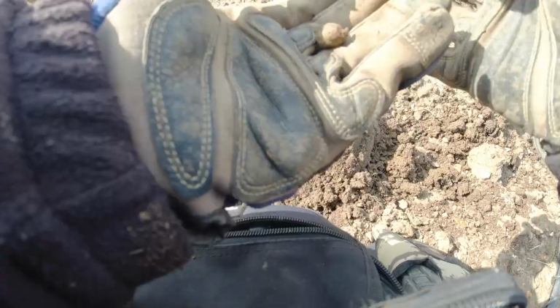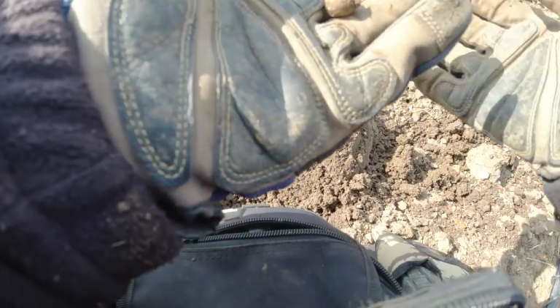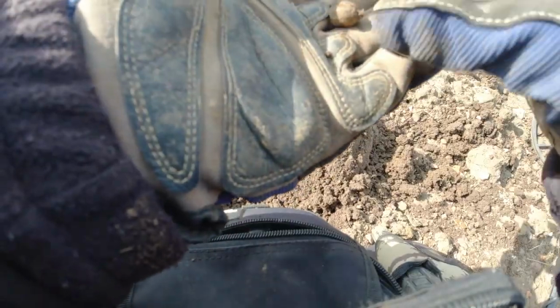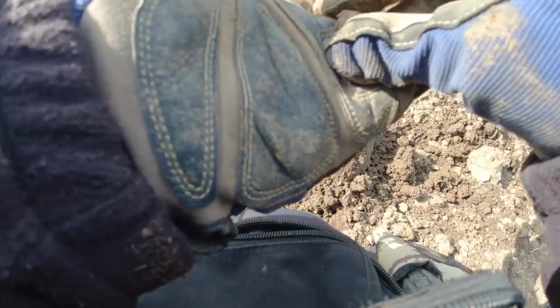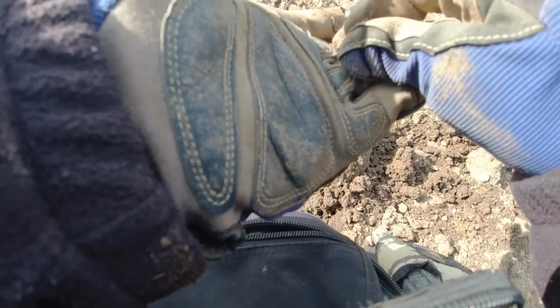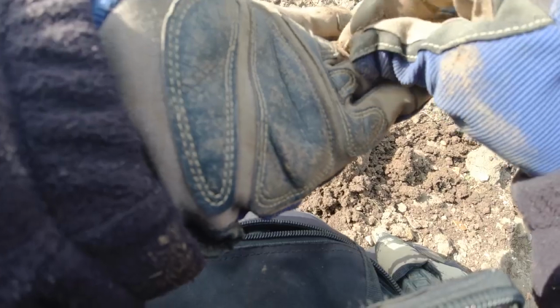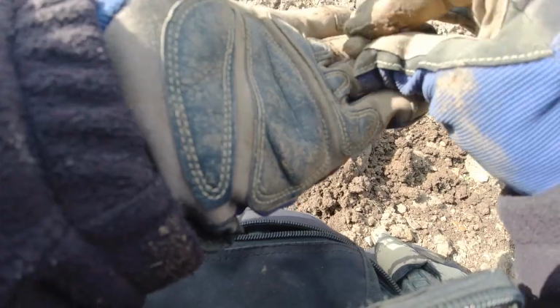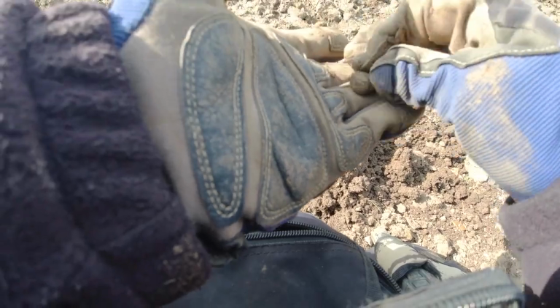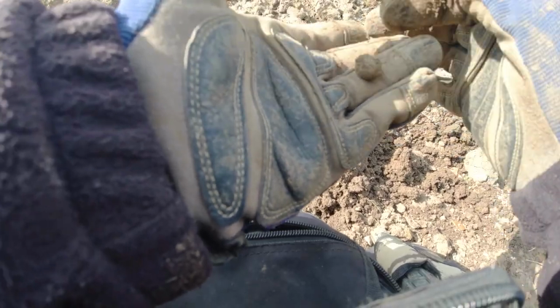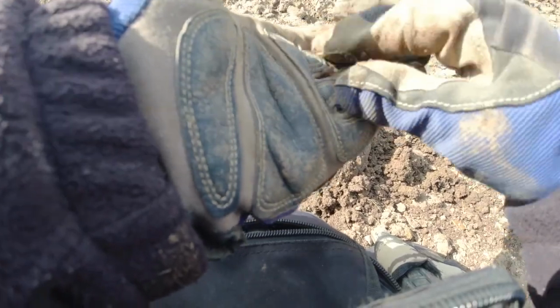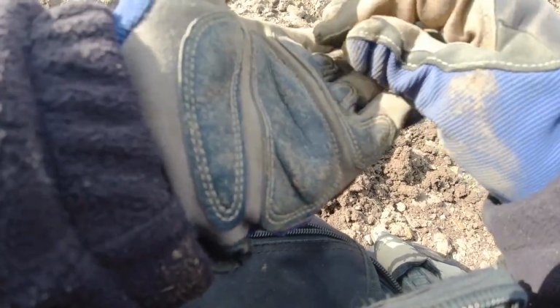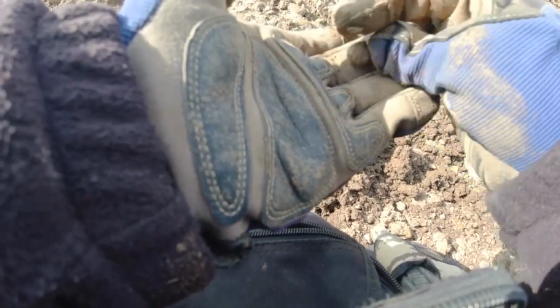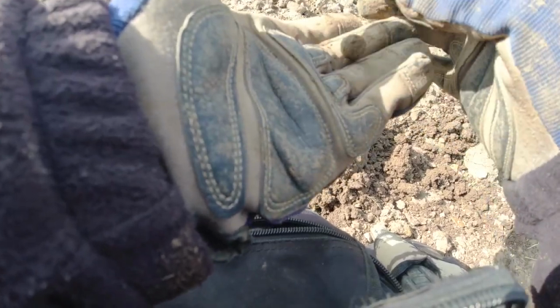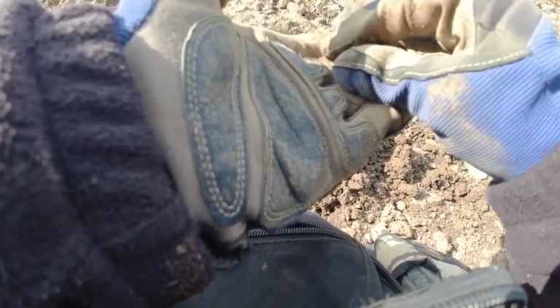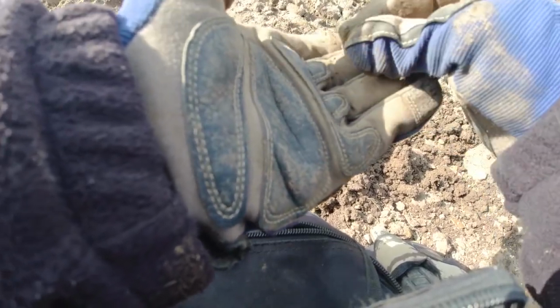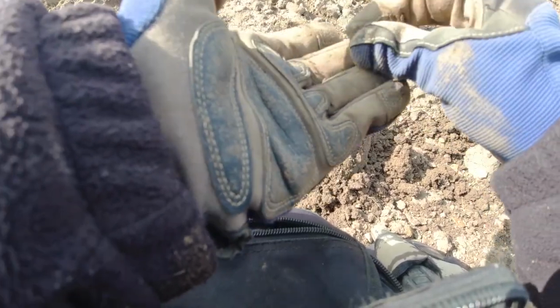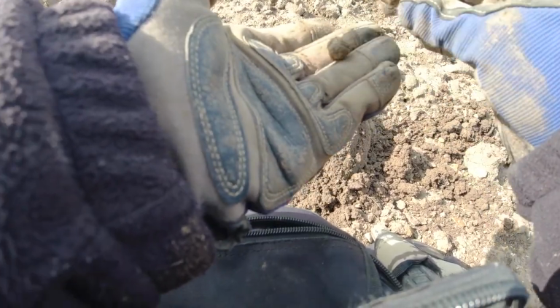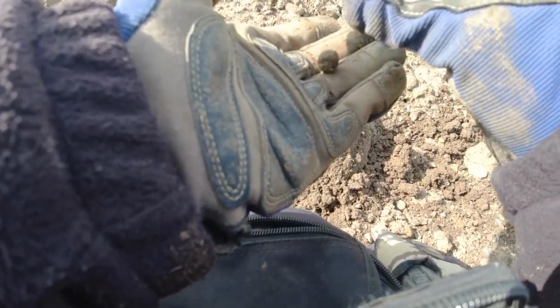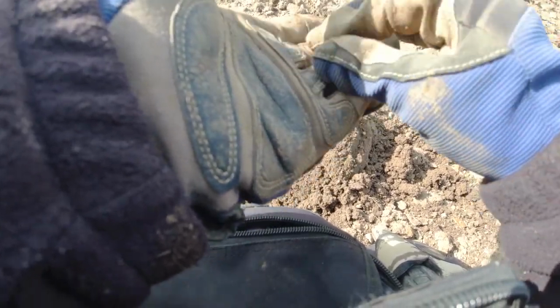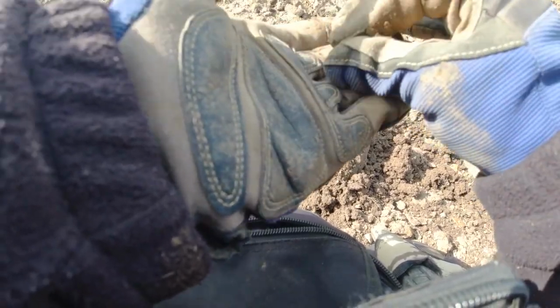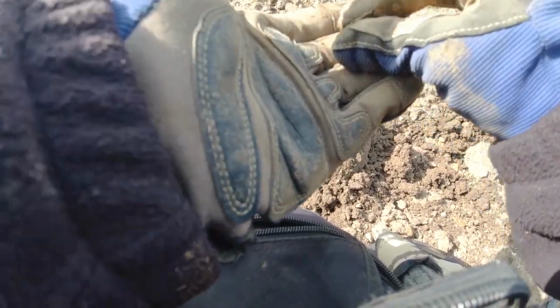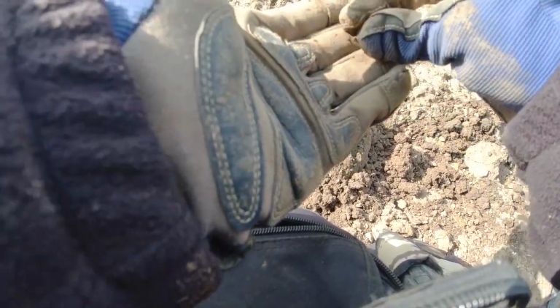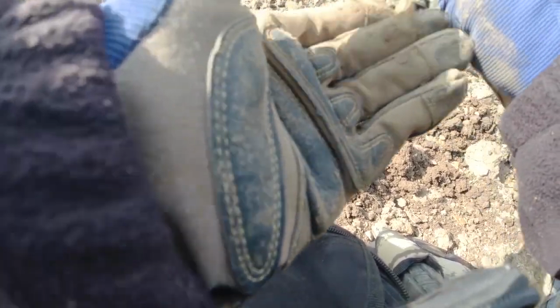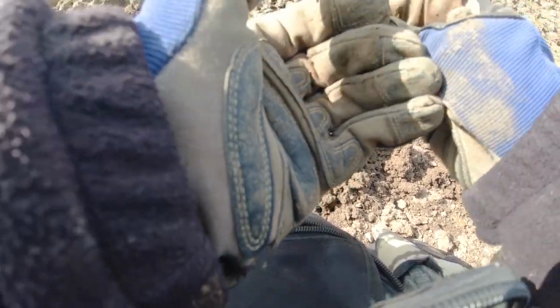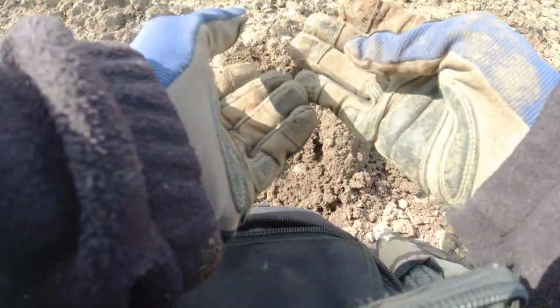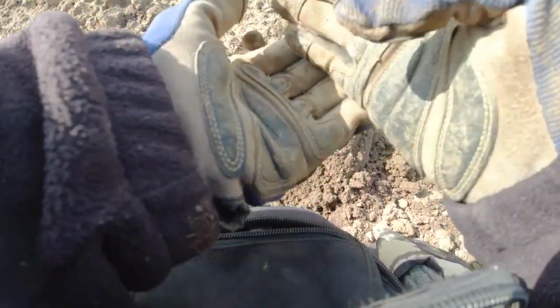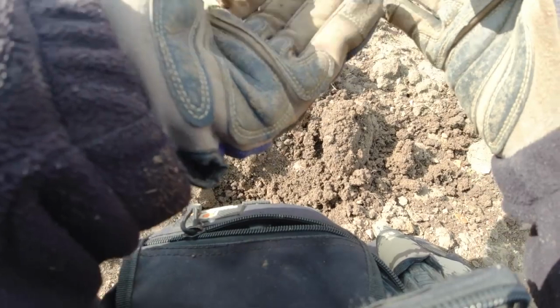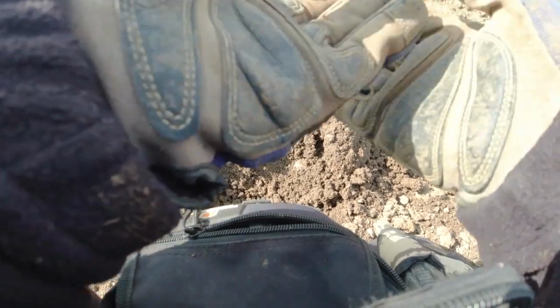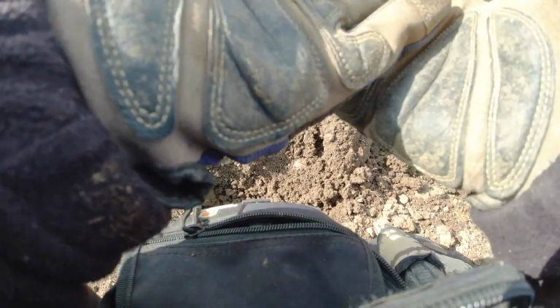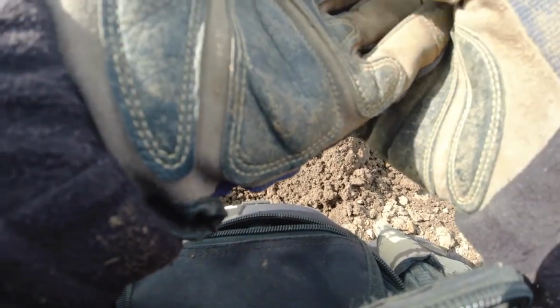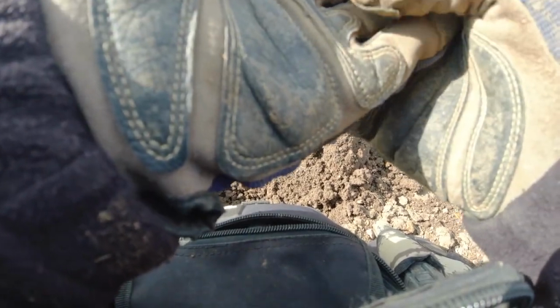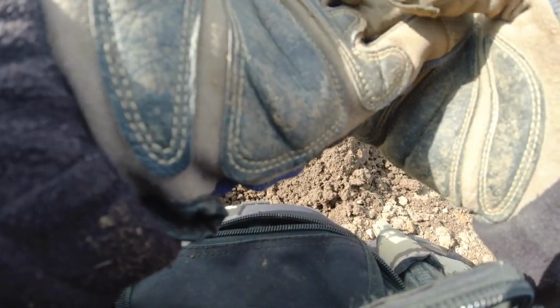We're on the musket balls today — always nice finding these. Onto the next.